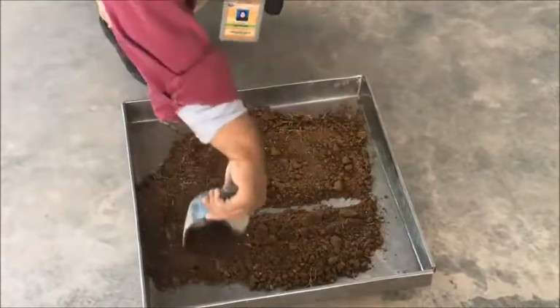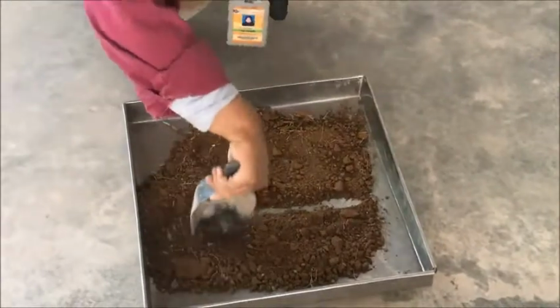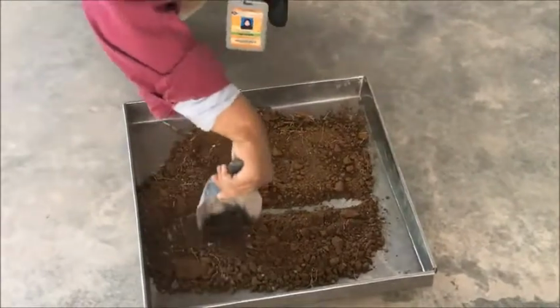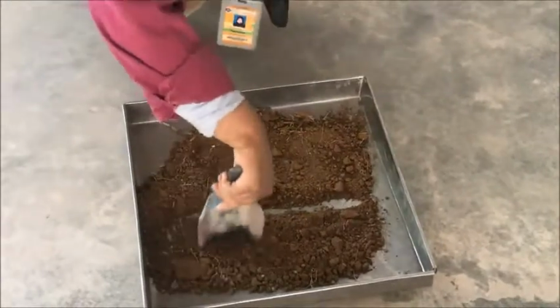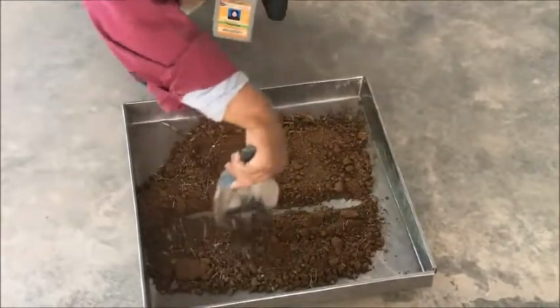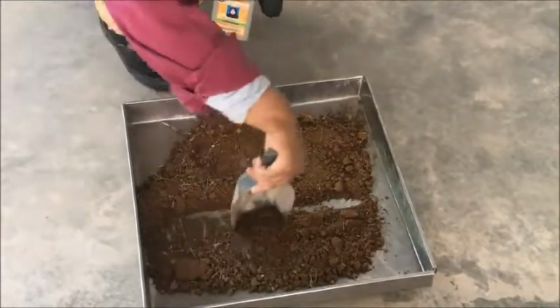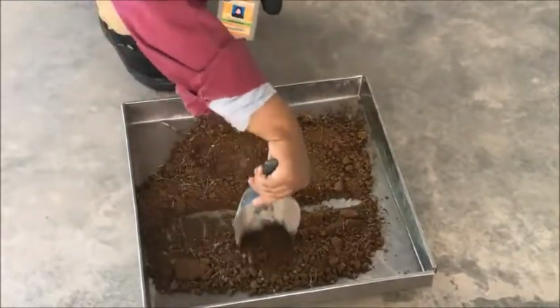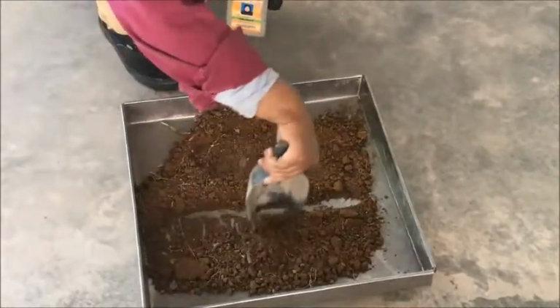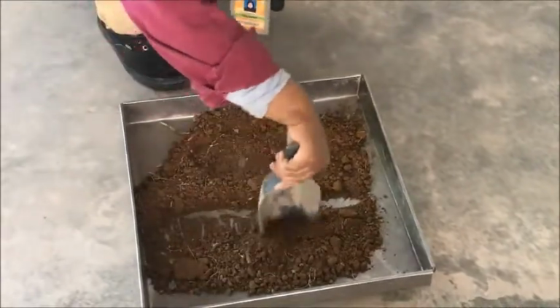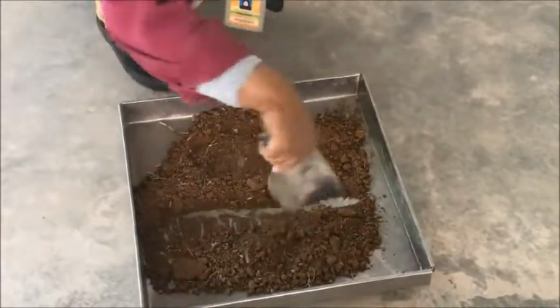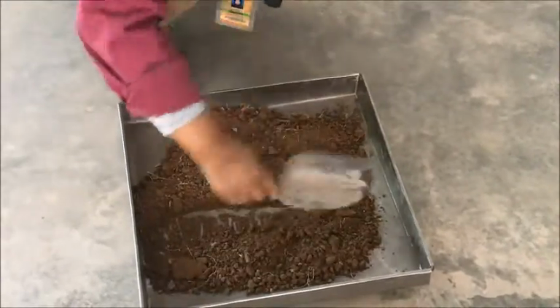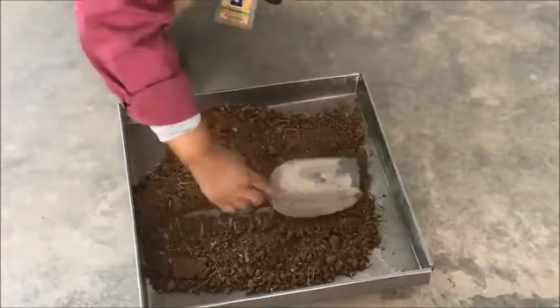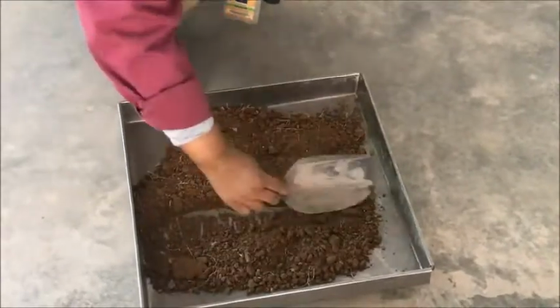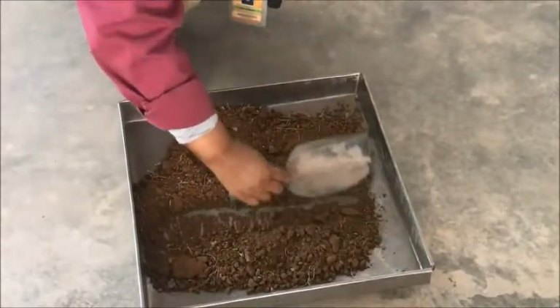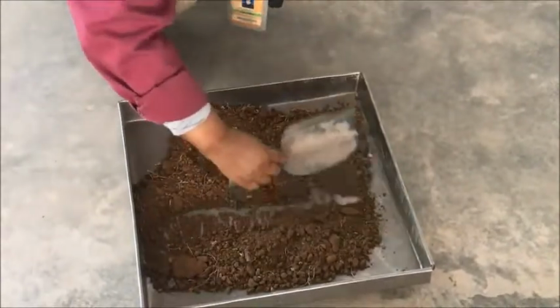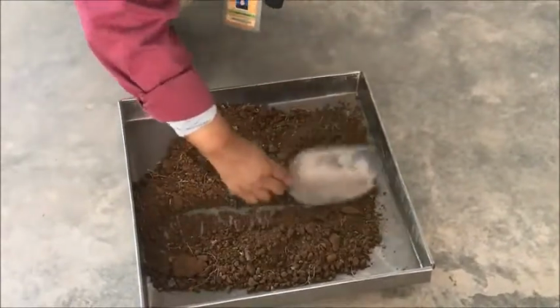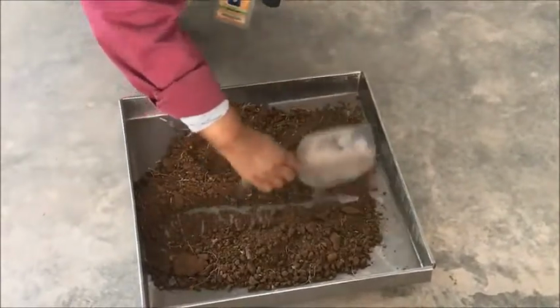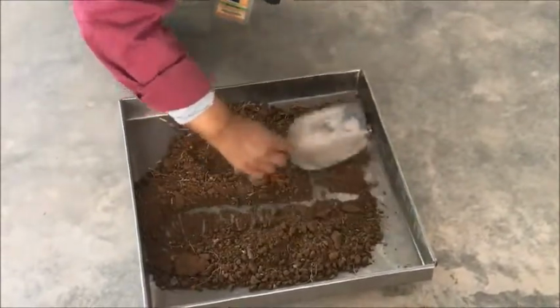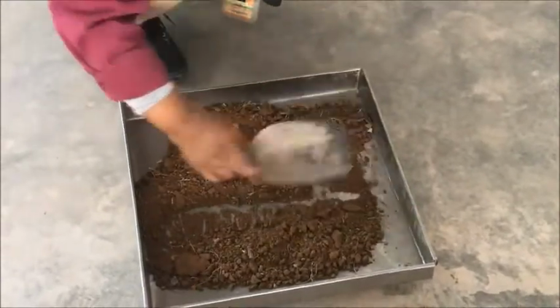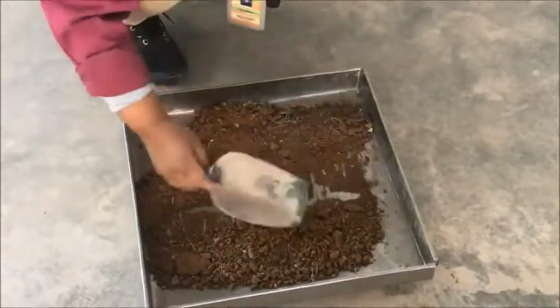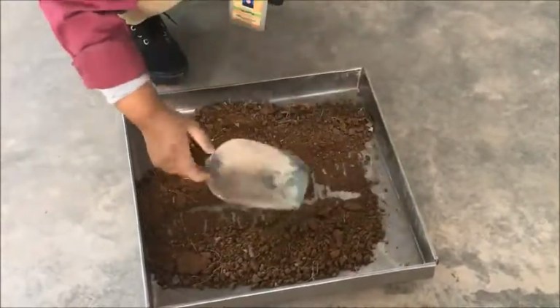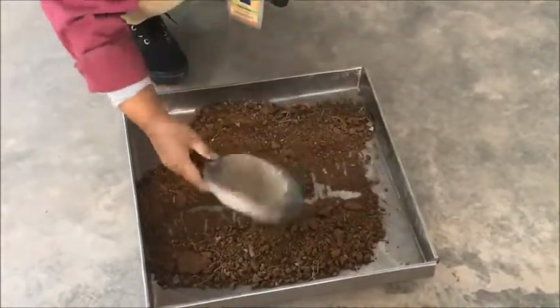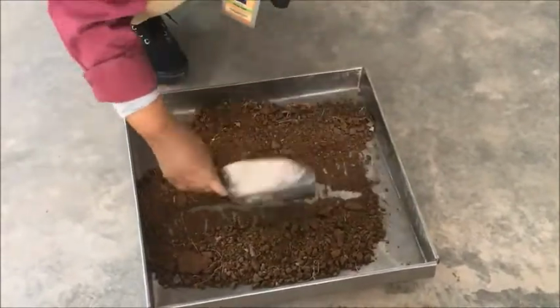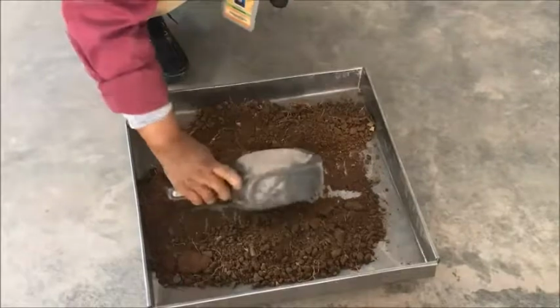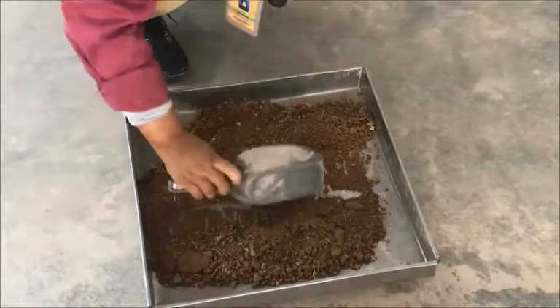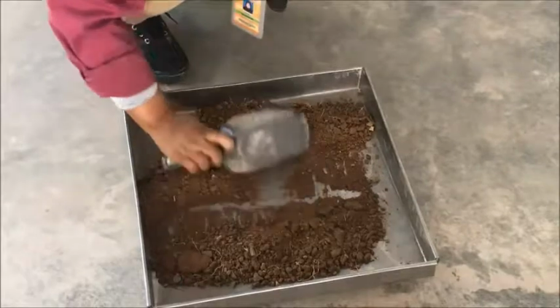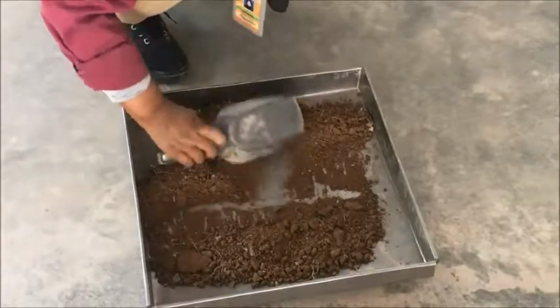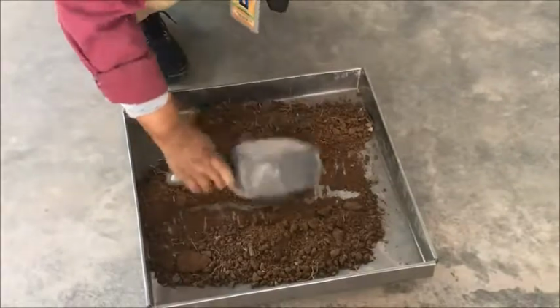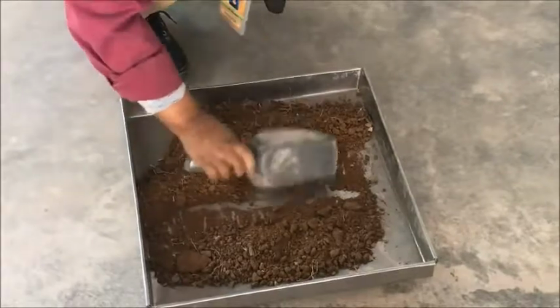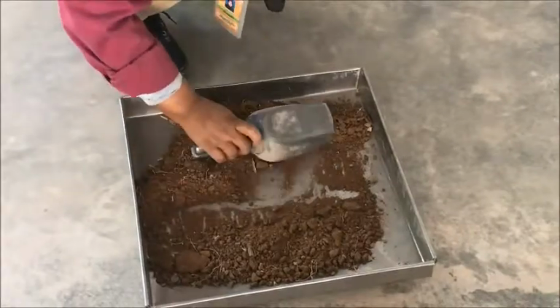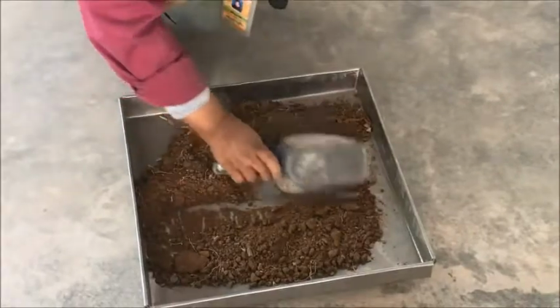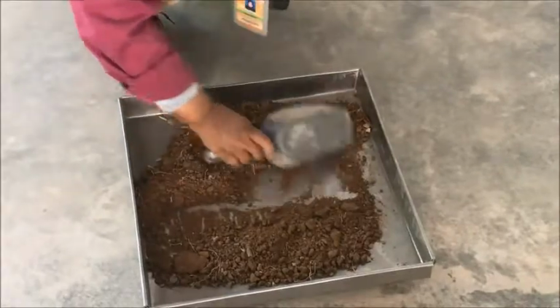Firstly, oven dry the sample. Allow it to cool and measure its weight.